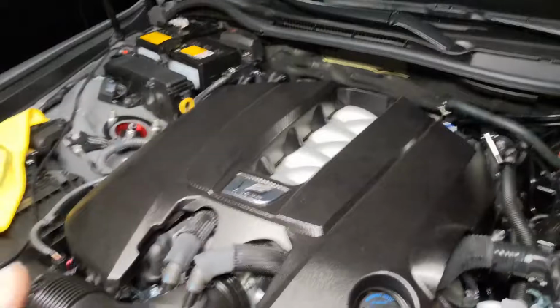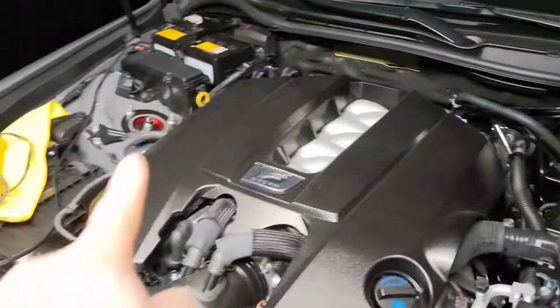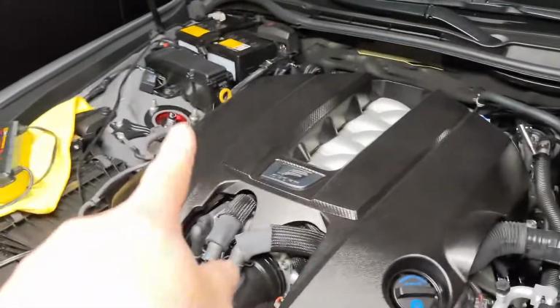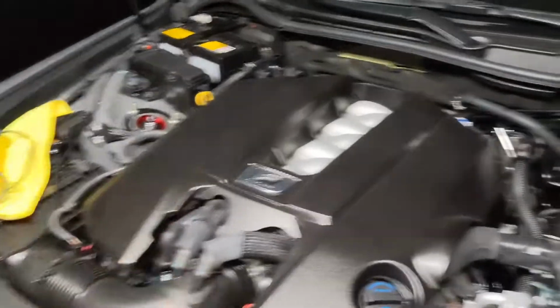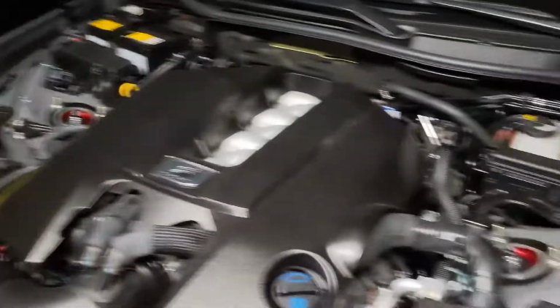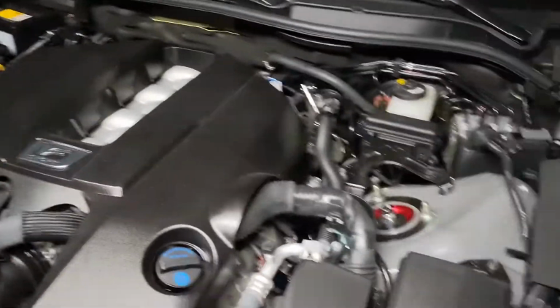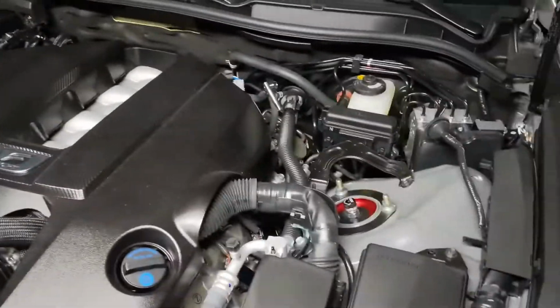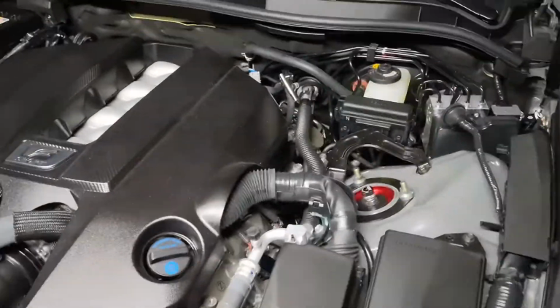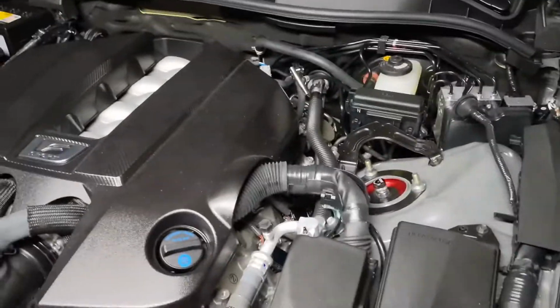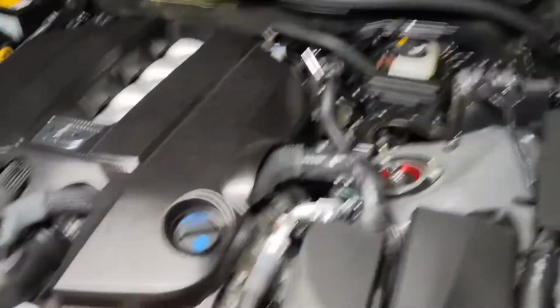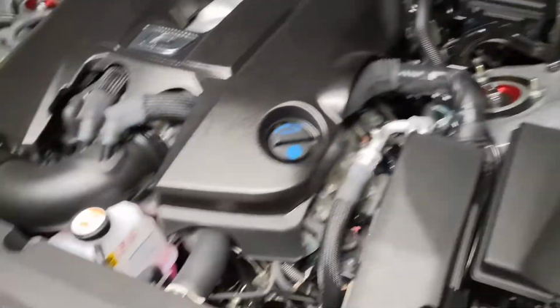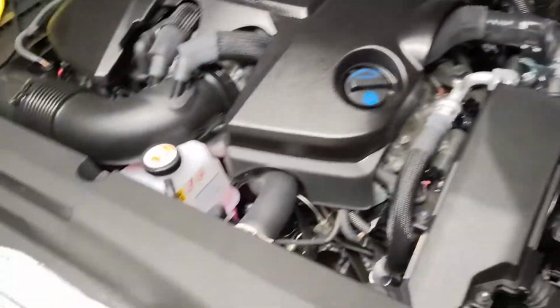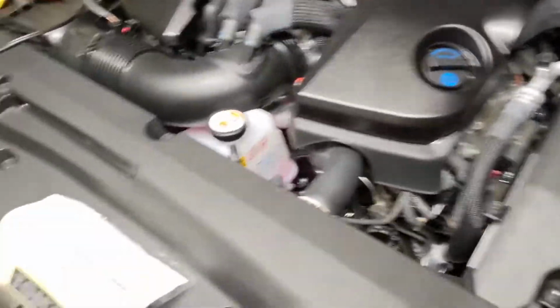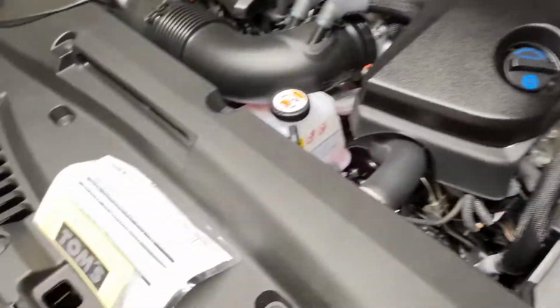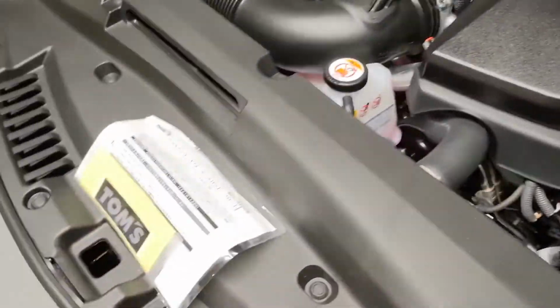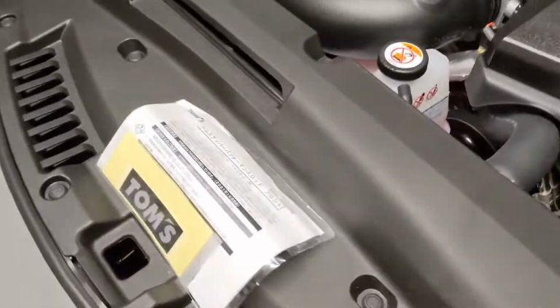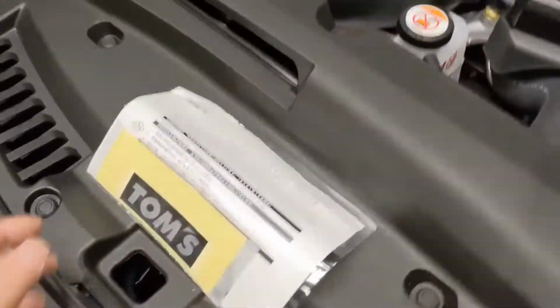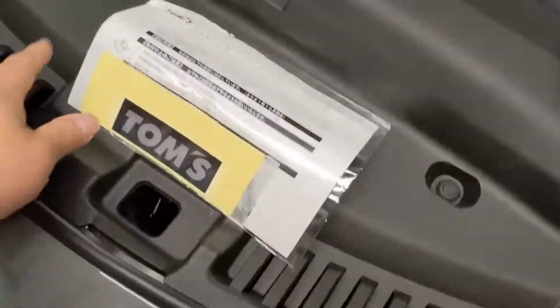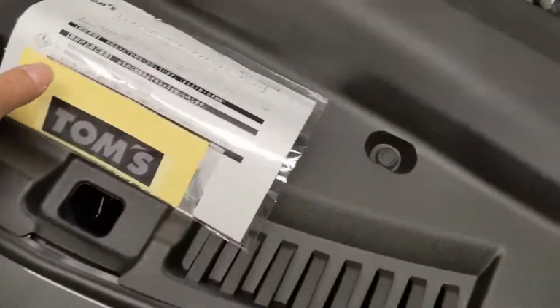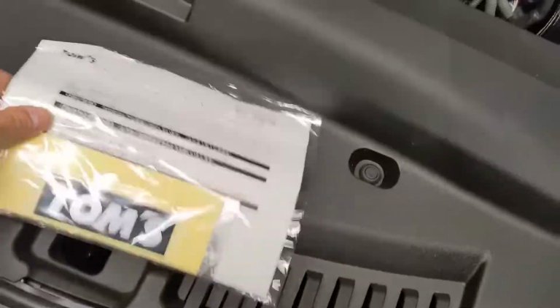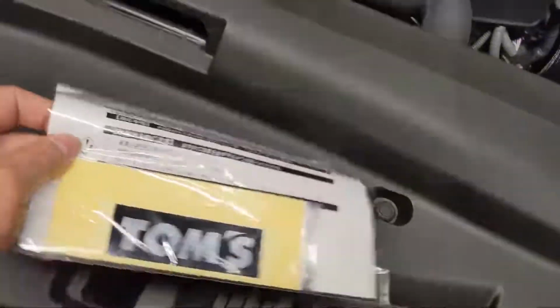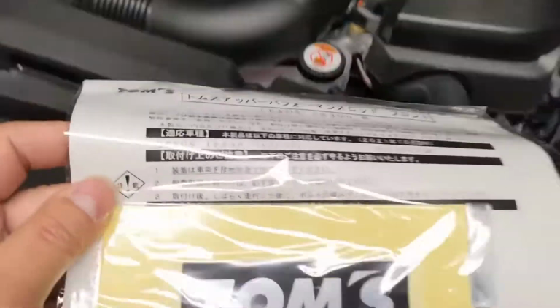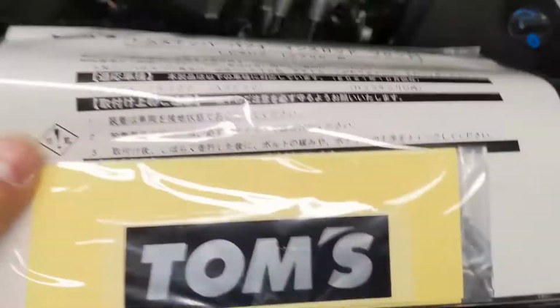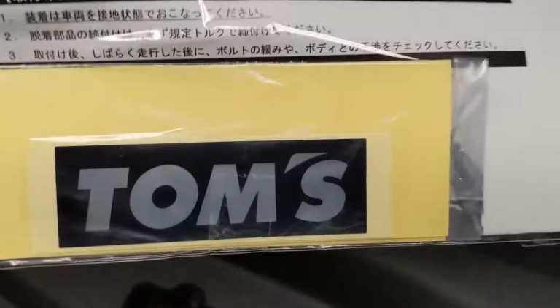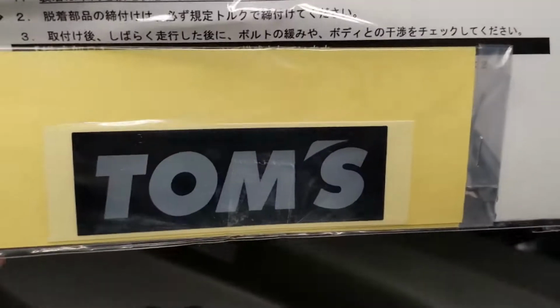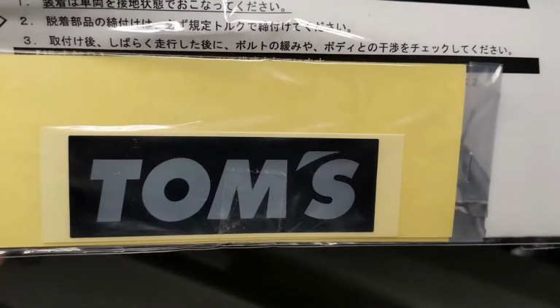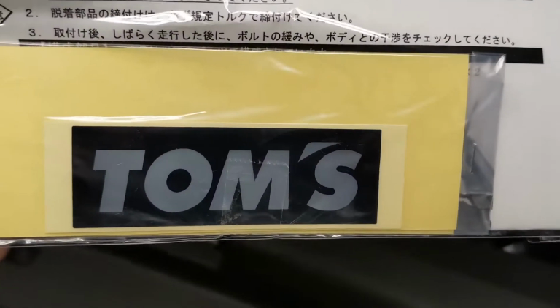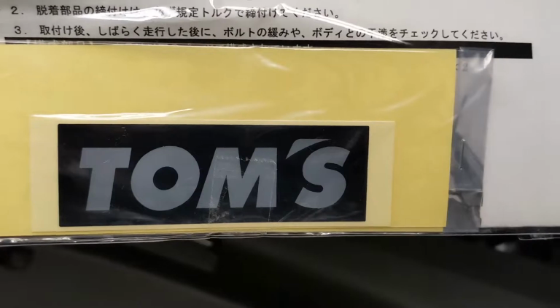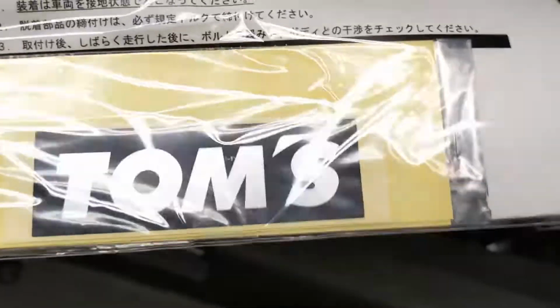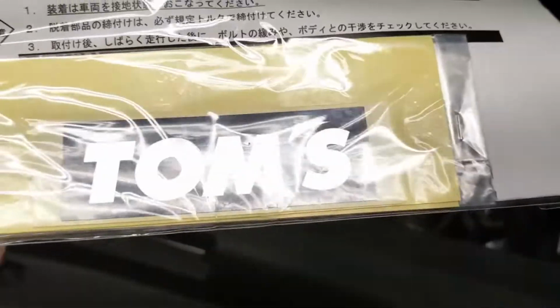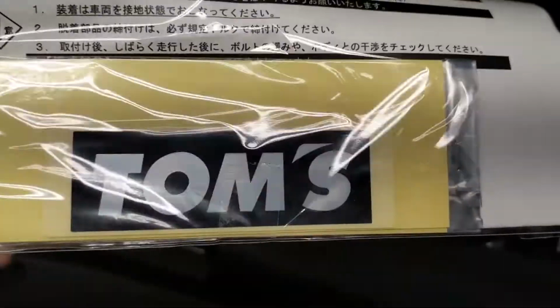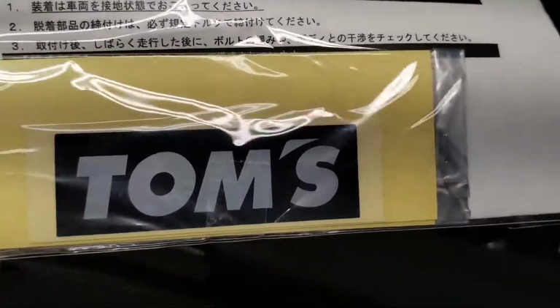So, strut bar. Cusco is busy — I'm gonna actually pick this up to take its place.